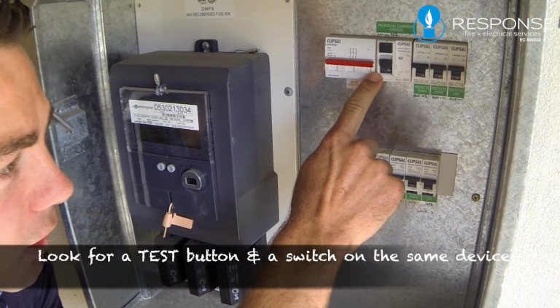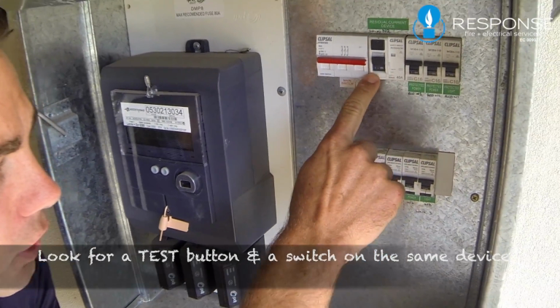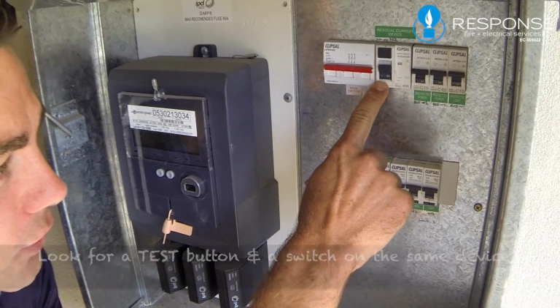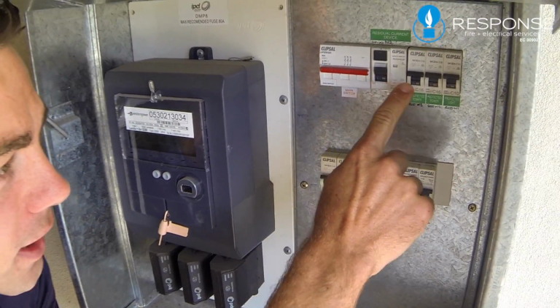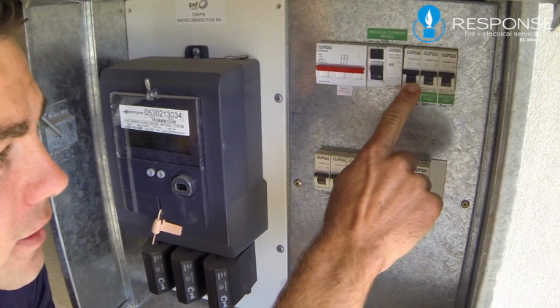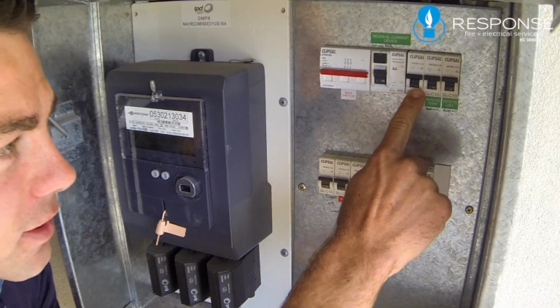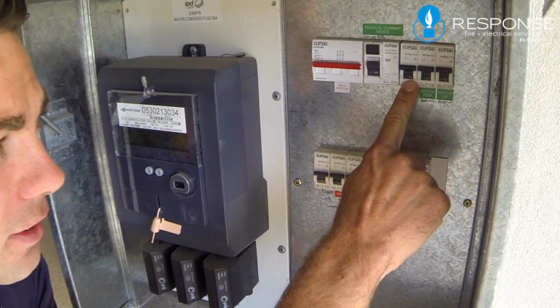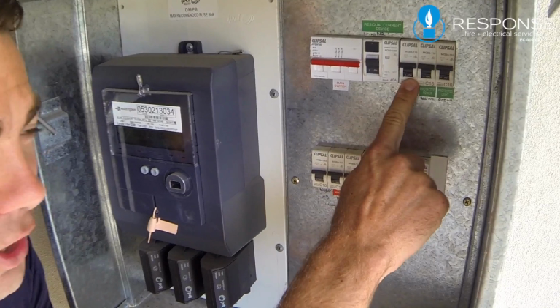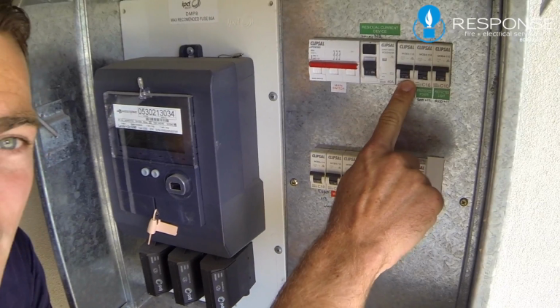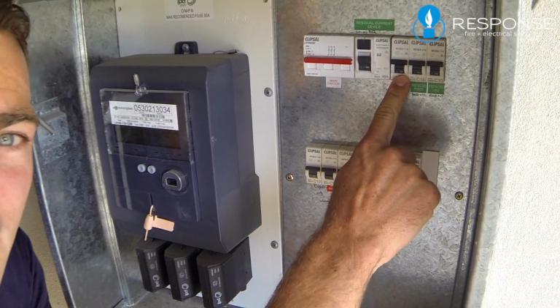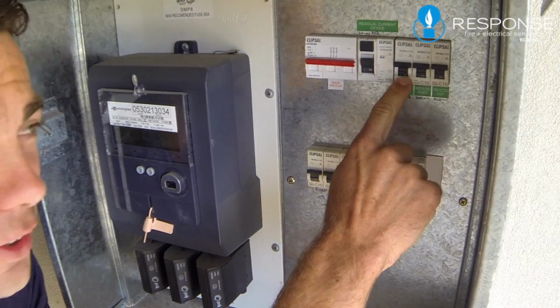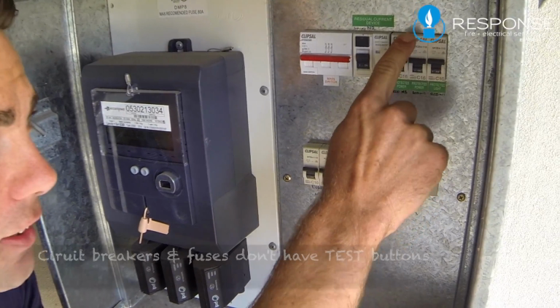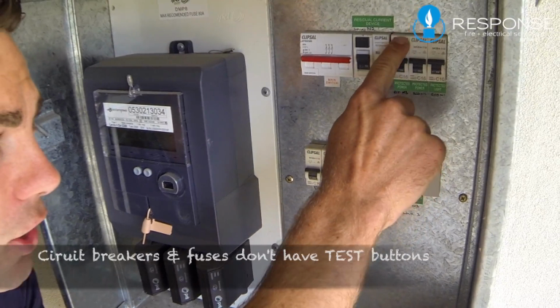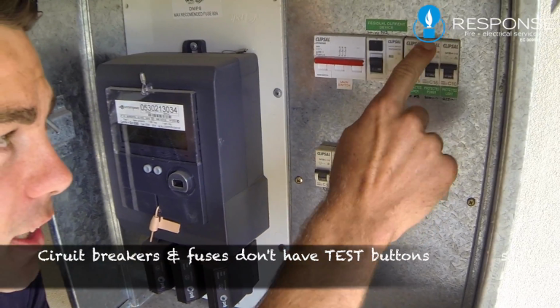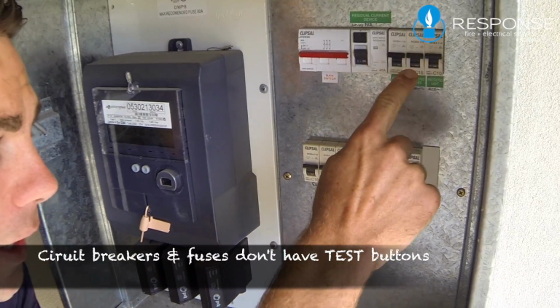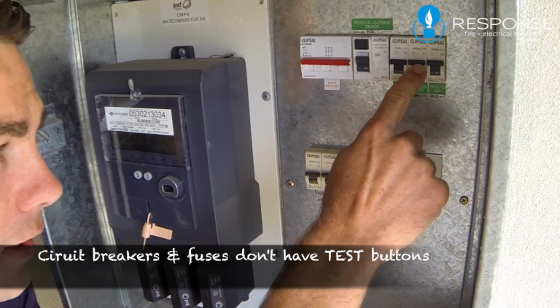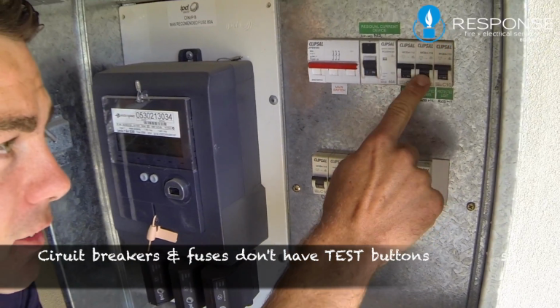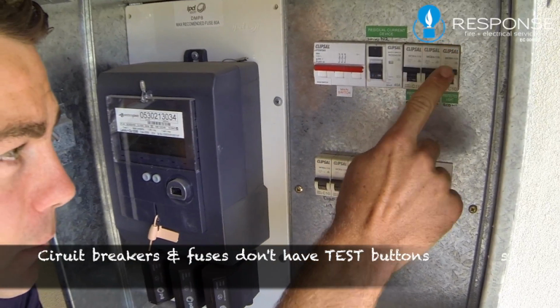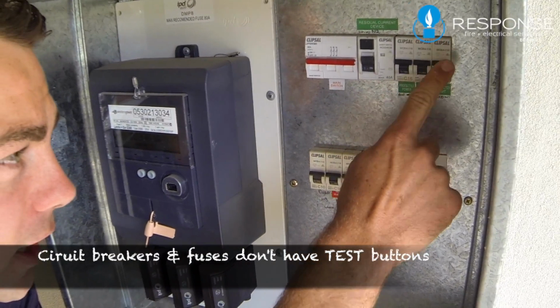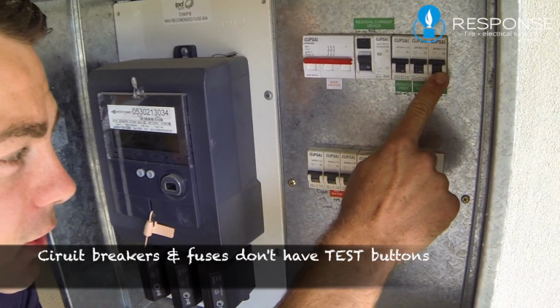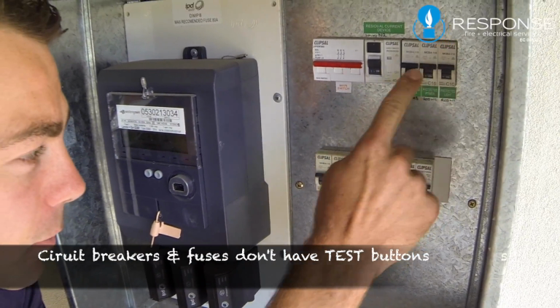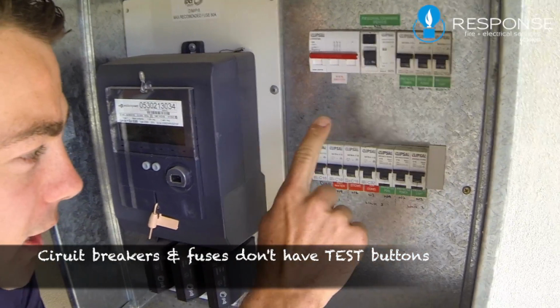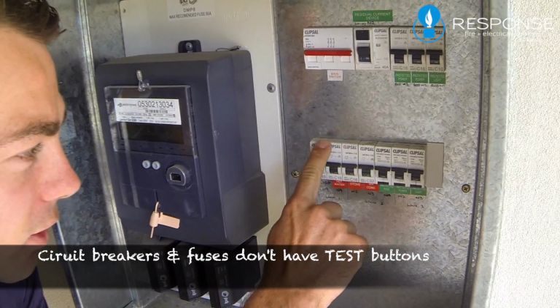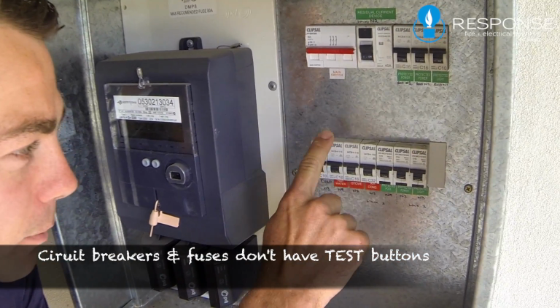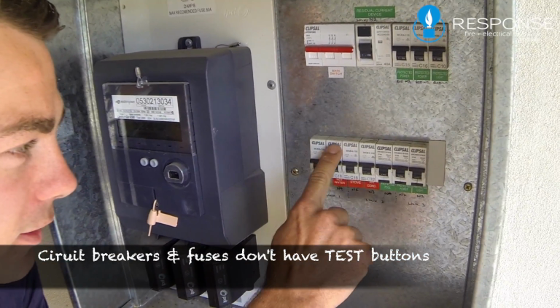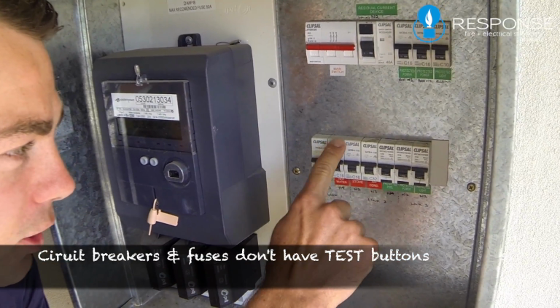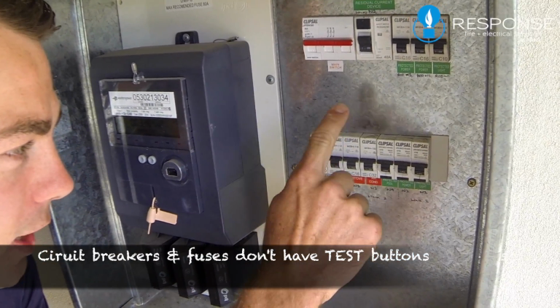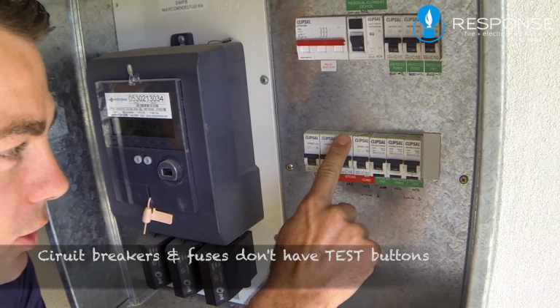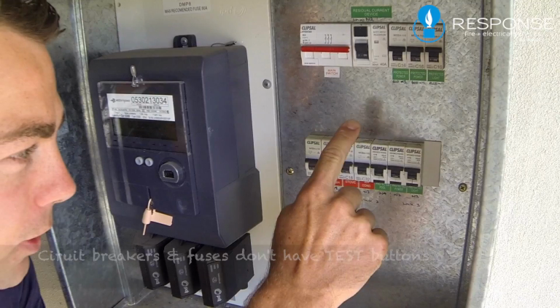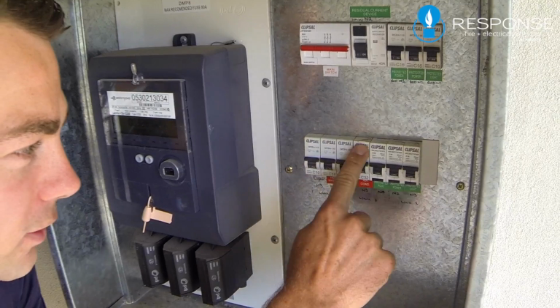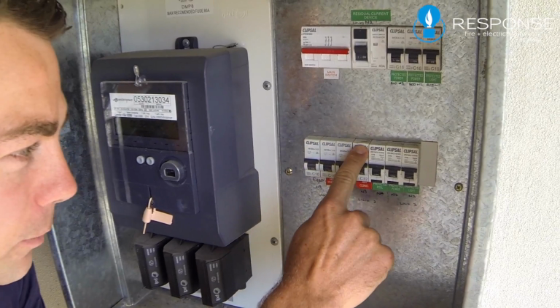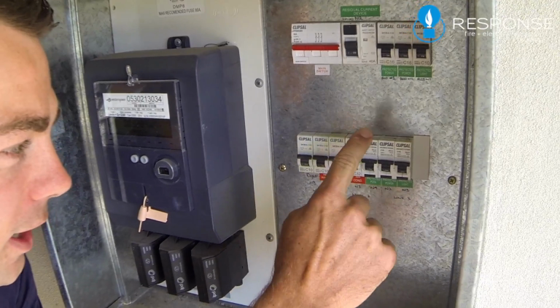So we're going to go across here. This is a circuit breaker because there's no test button — circuit breaker, circuit breaker, circuit breaker, circuit breaker, circuit breaker, circuit breaker, circuit breaker.